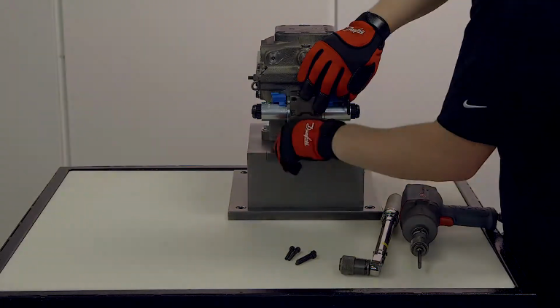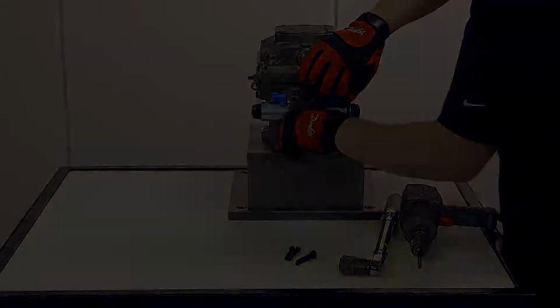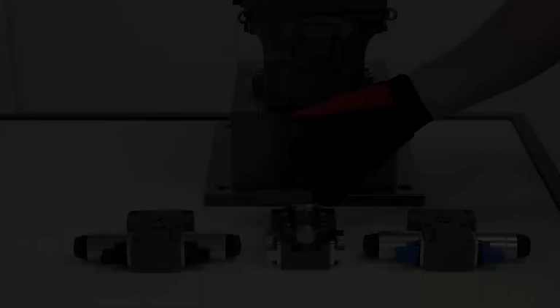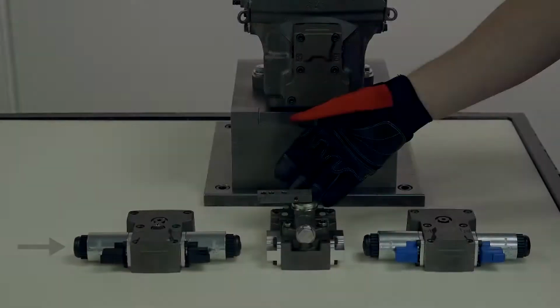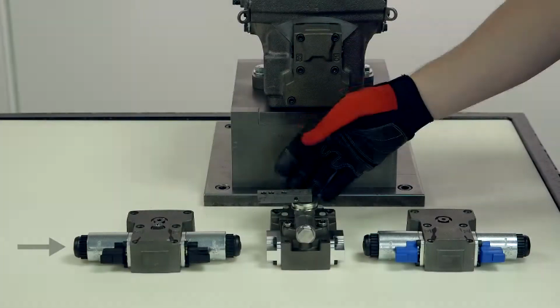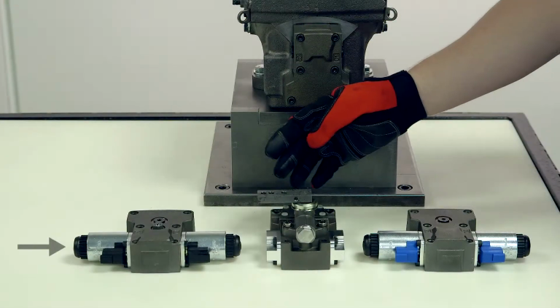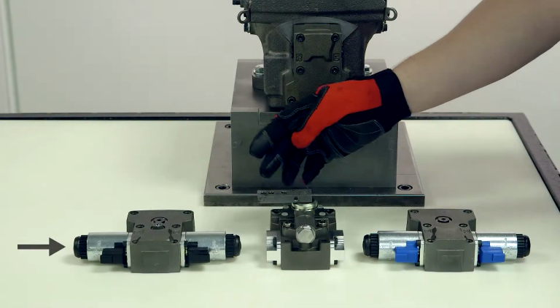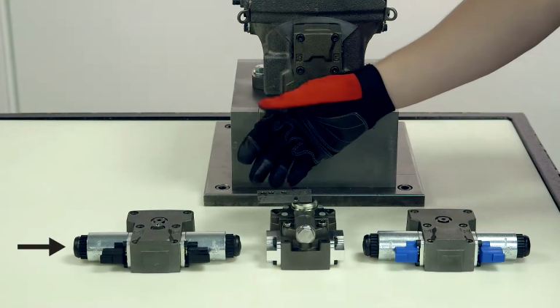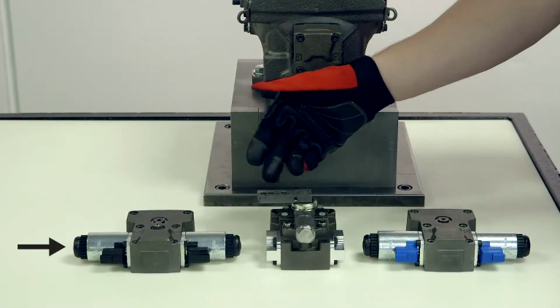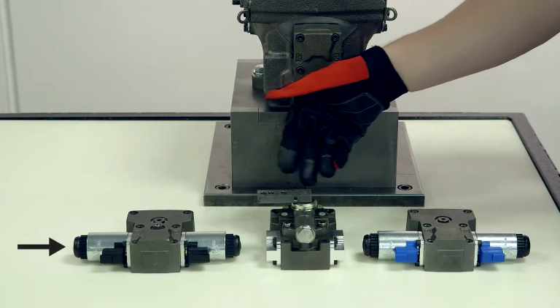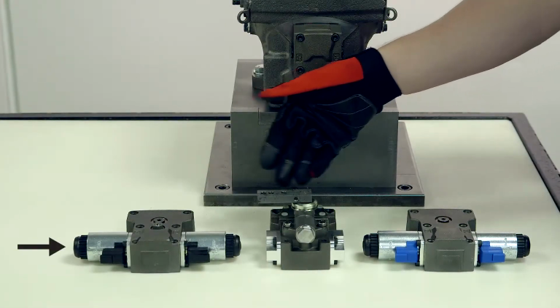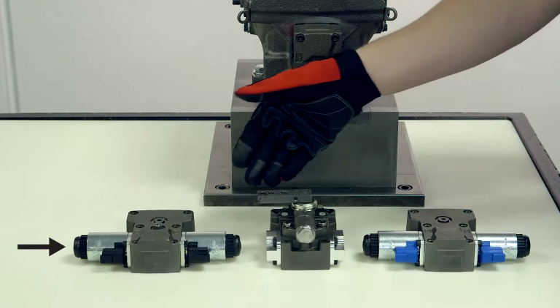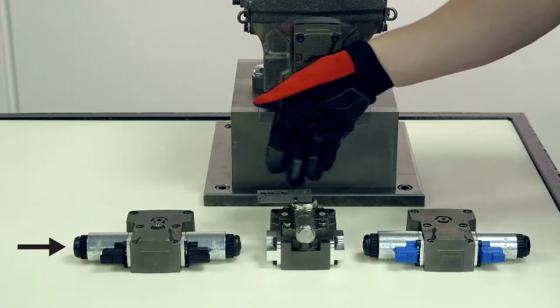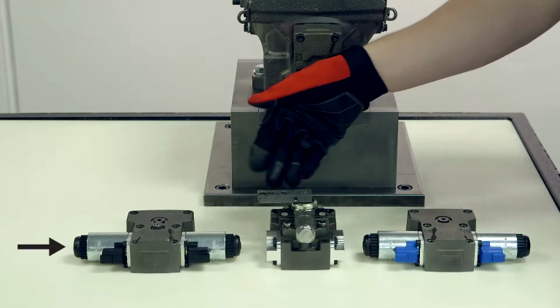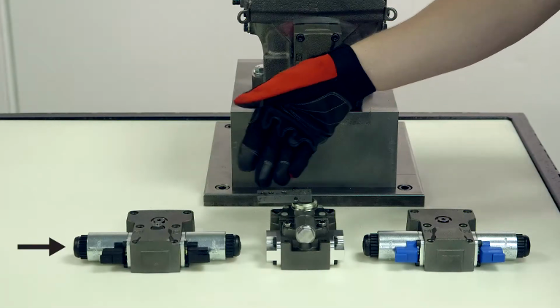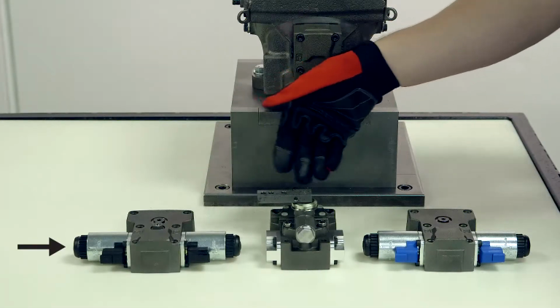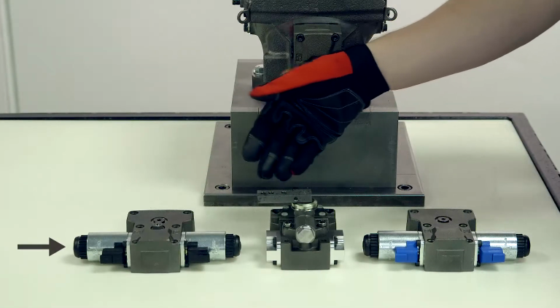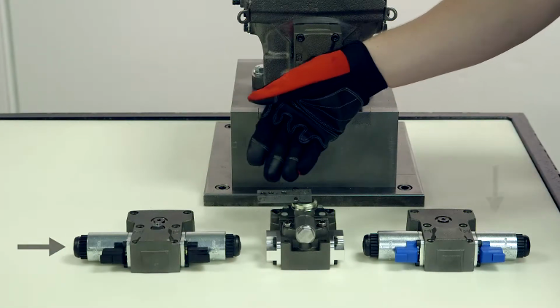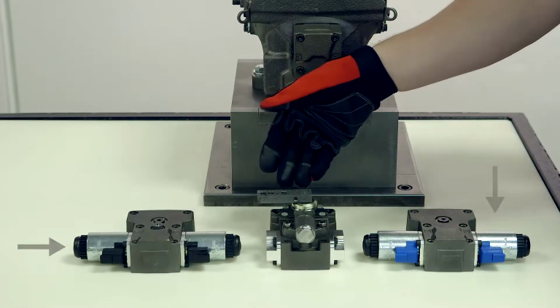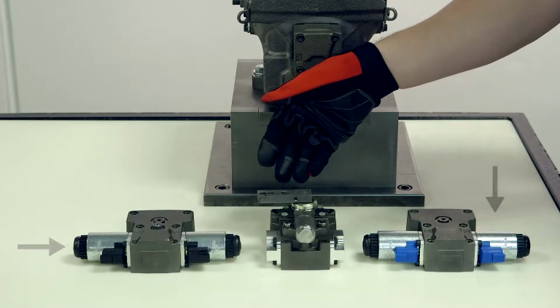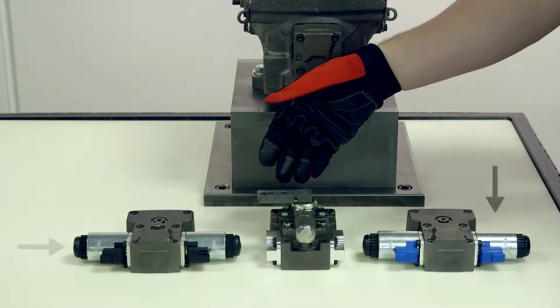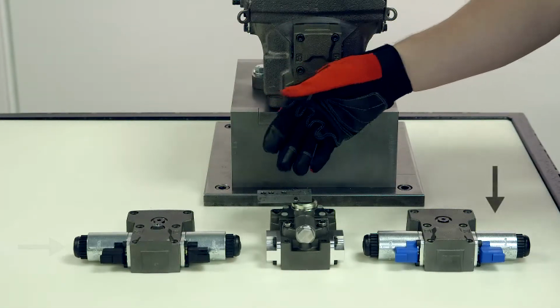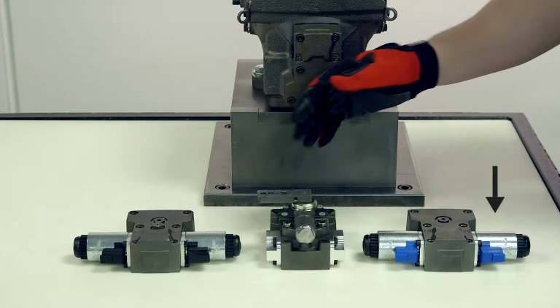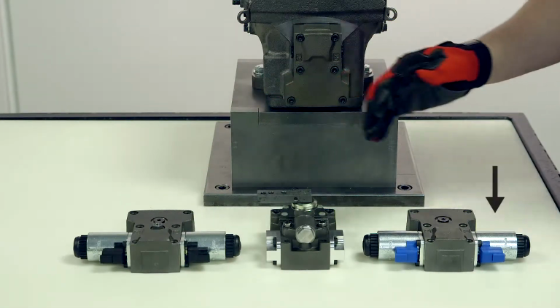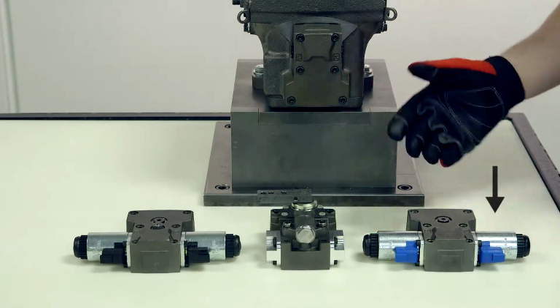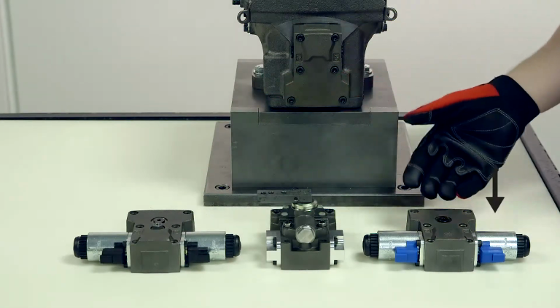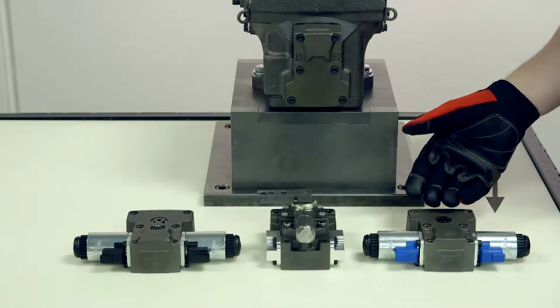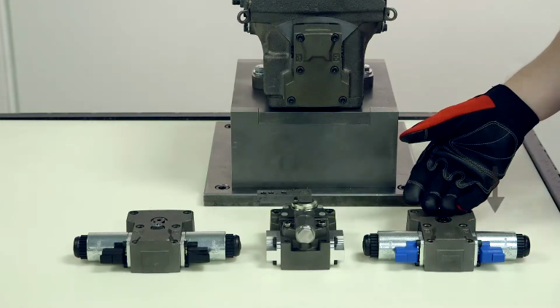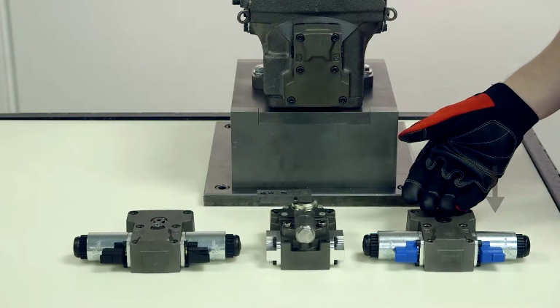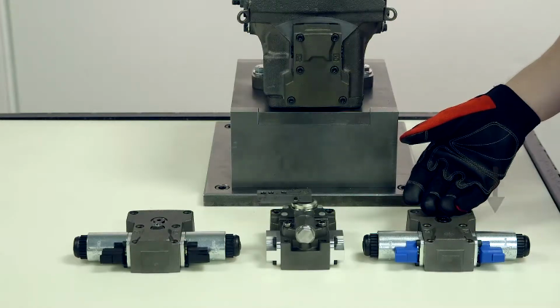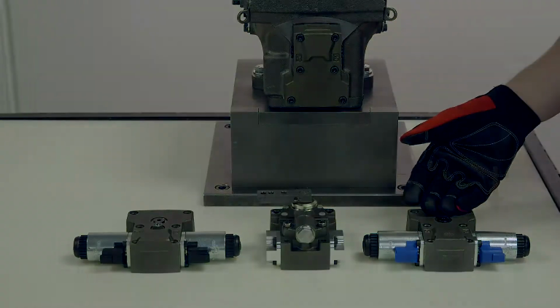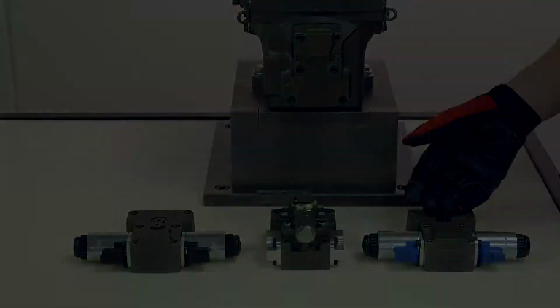Note that EDC connectors are always black, while FNR connectors are always blue.